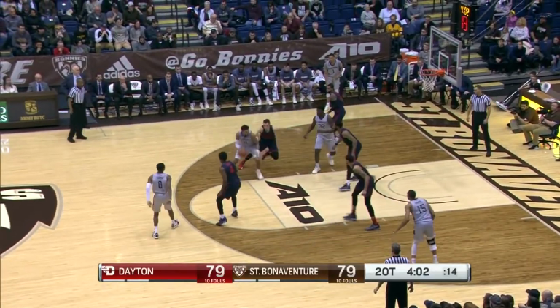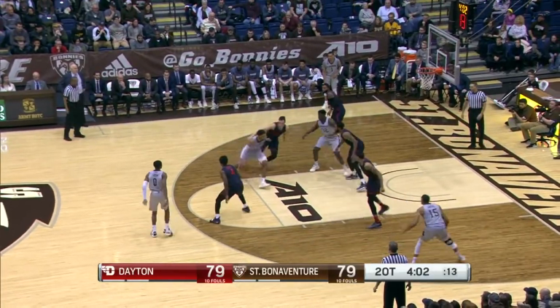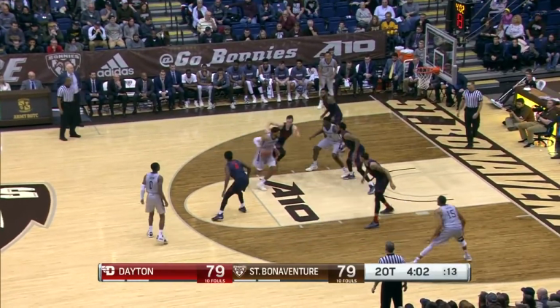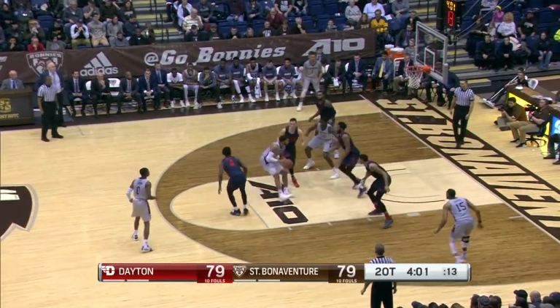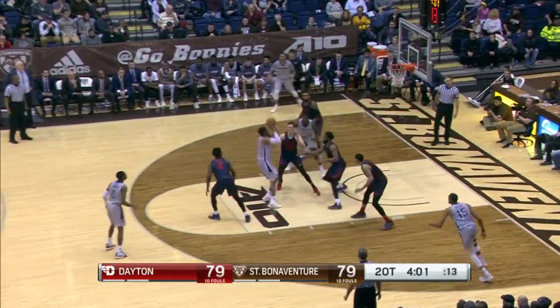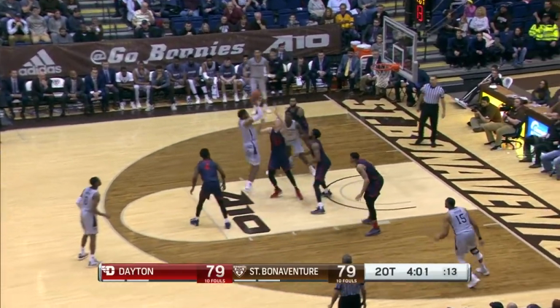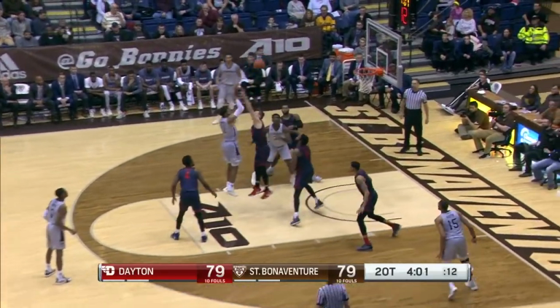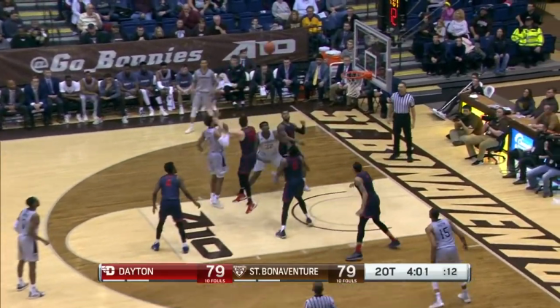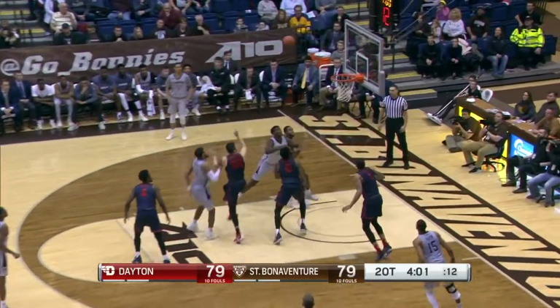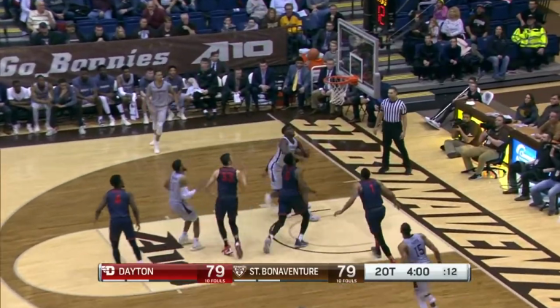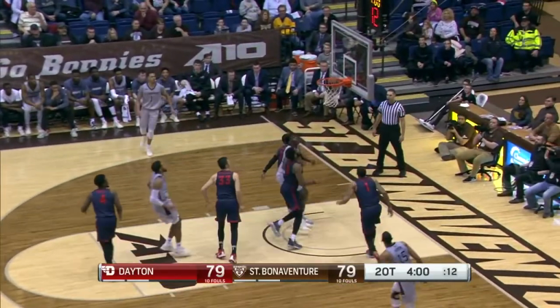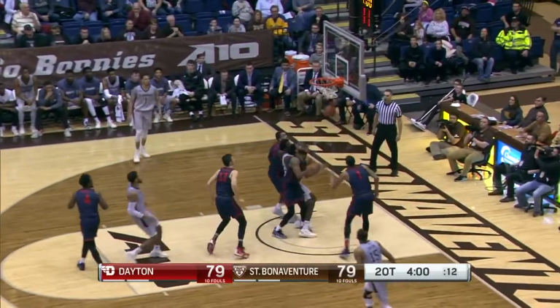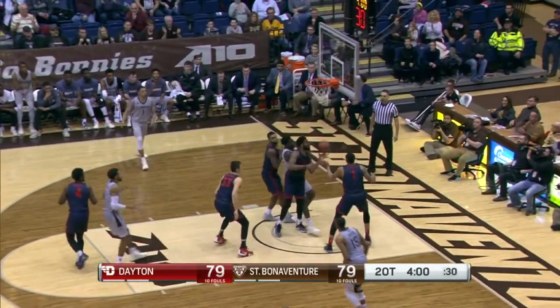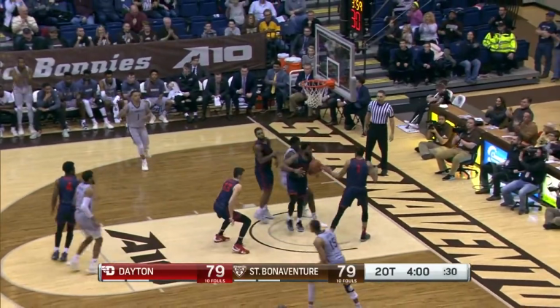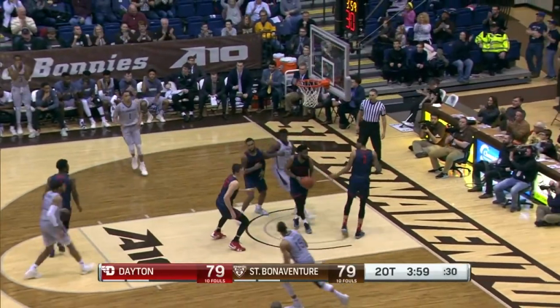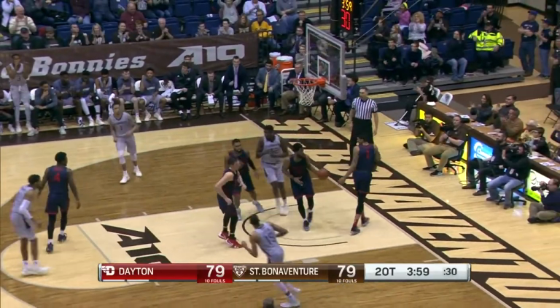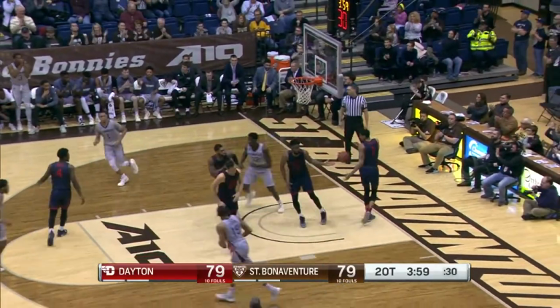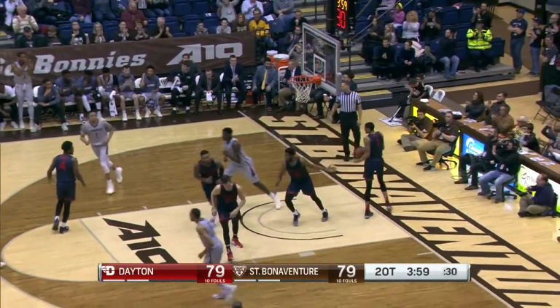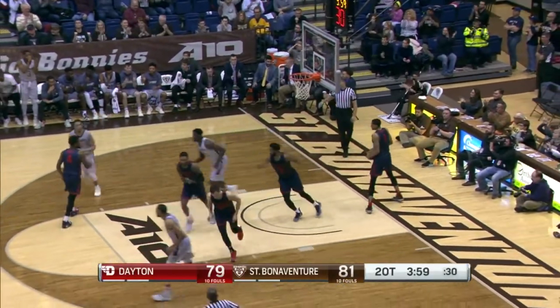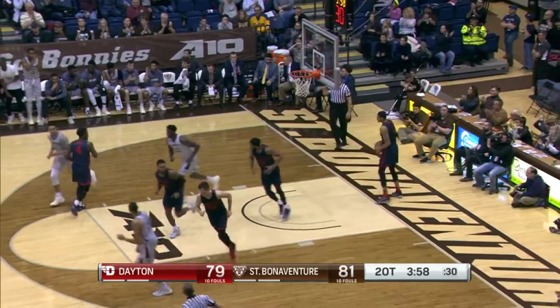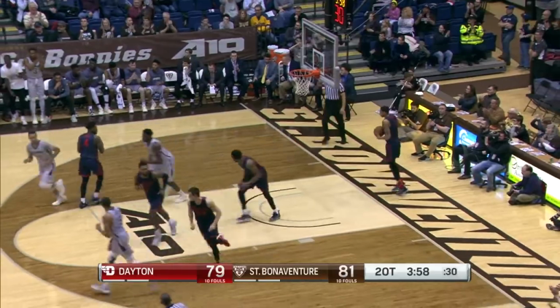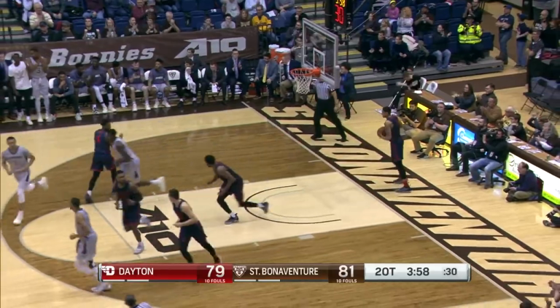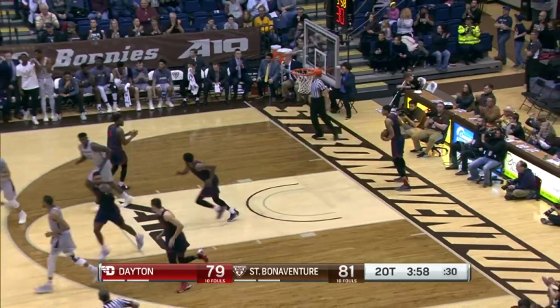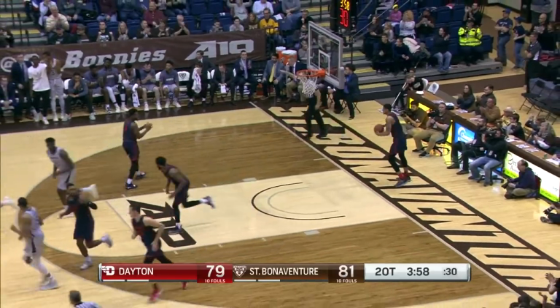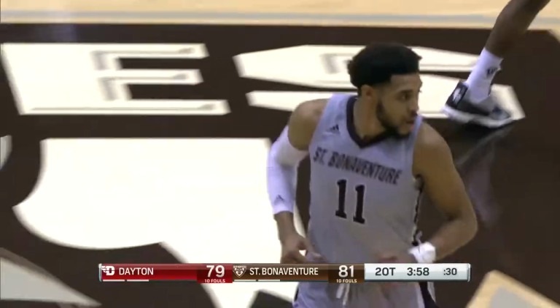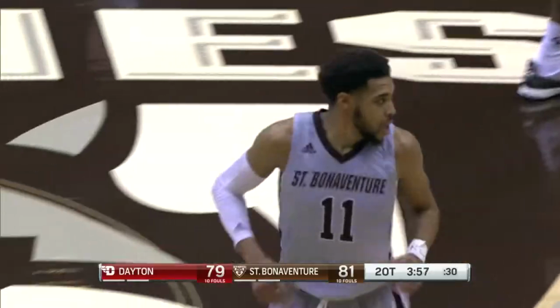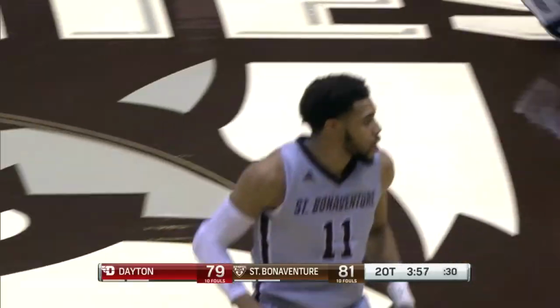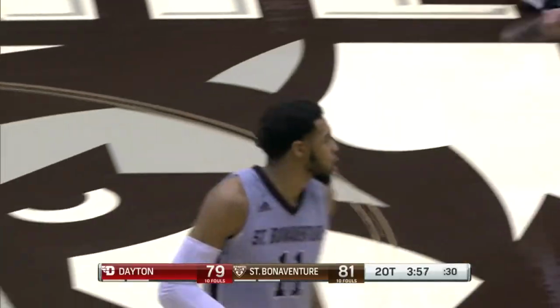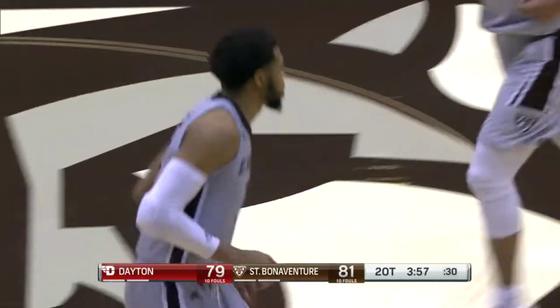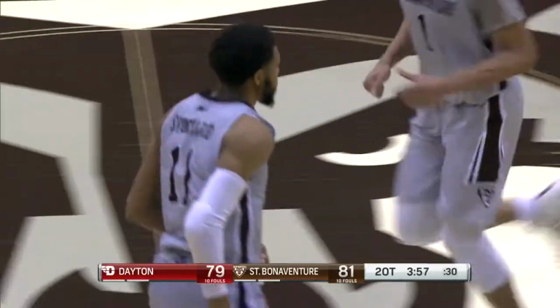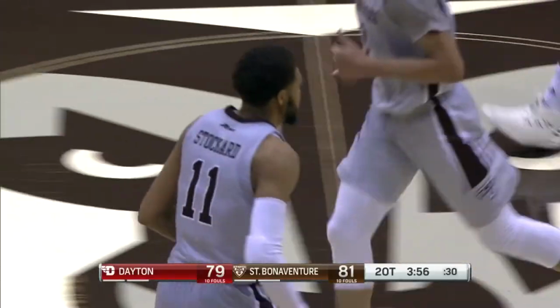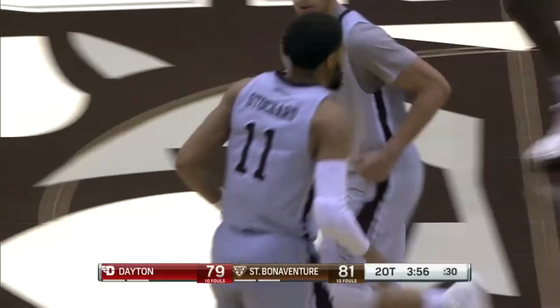On the curl, Stockard — floater from the free throw line — 34 for Courtney Stockard.